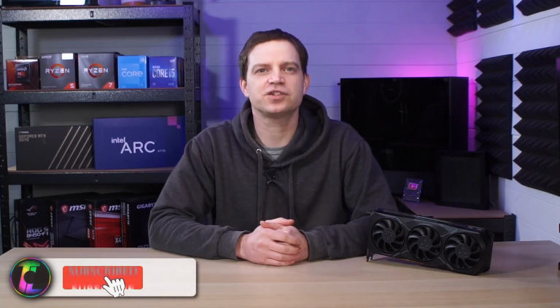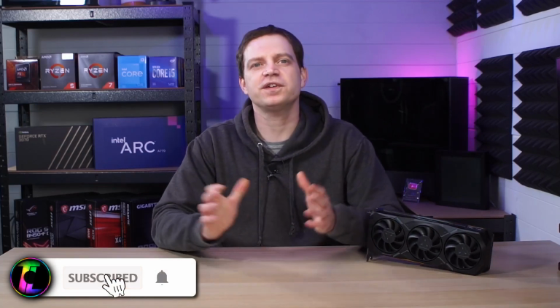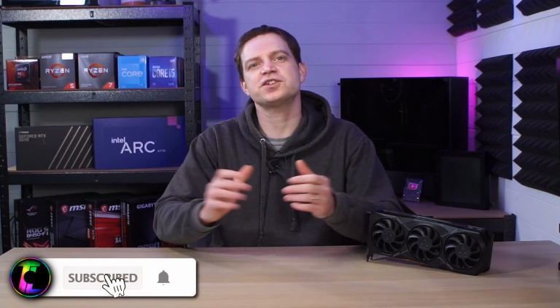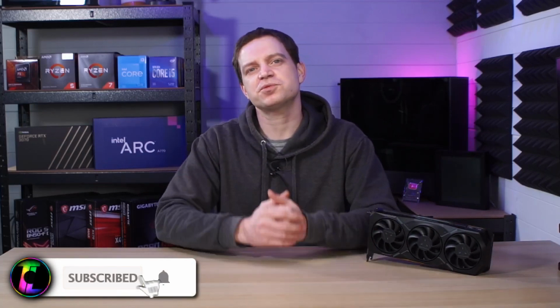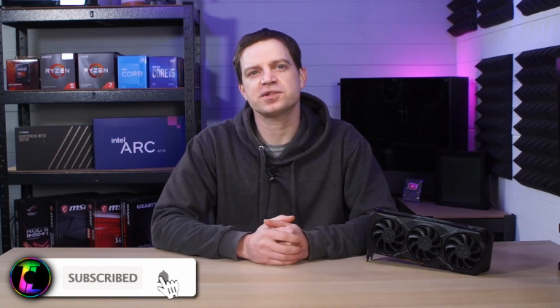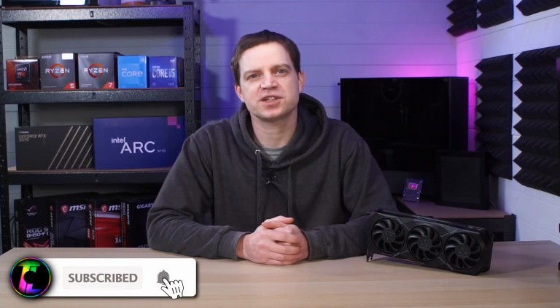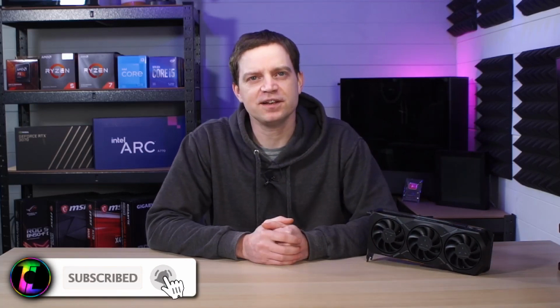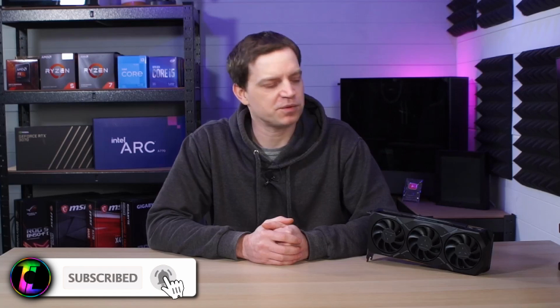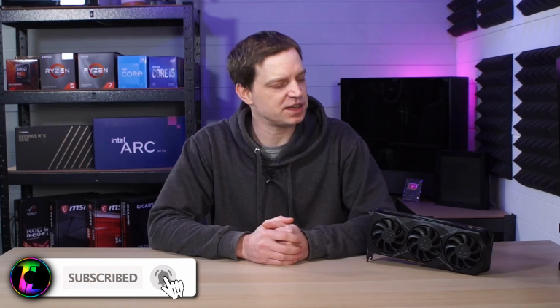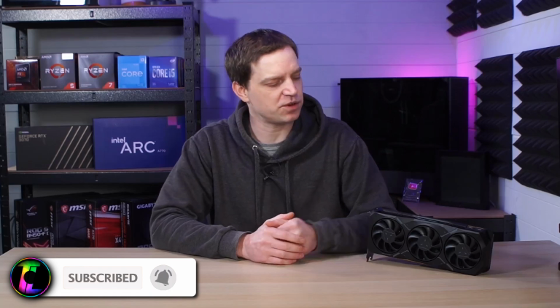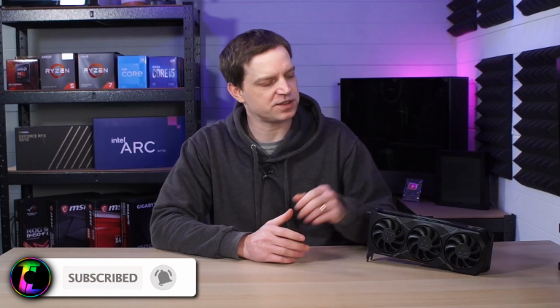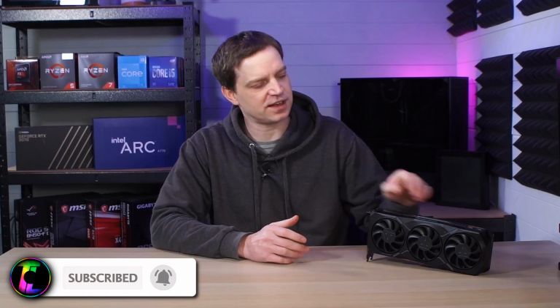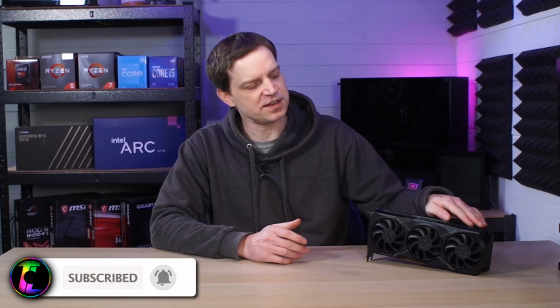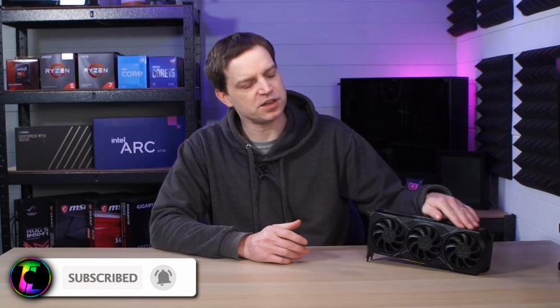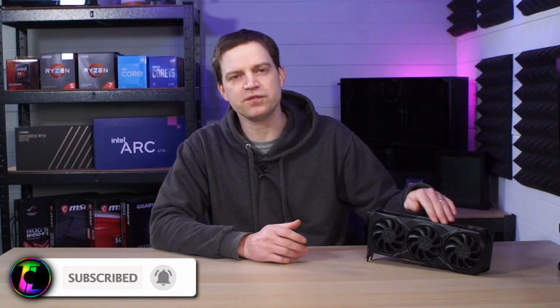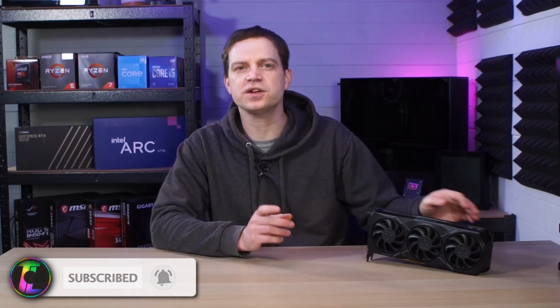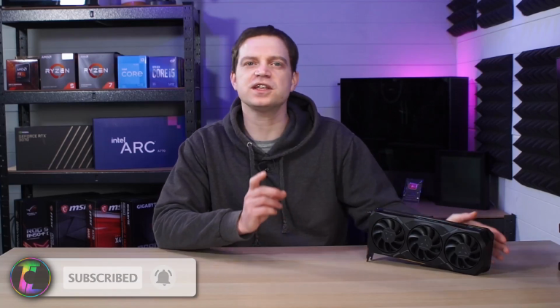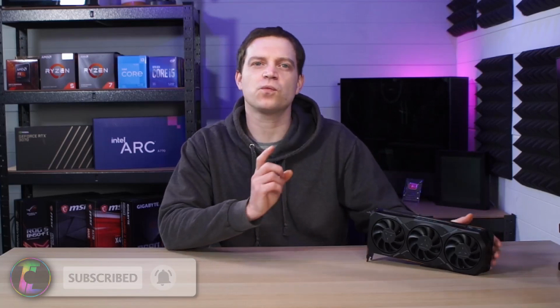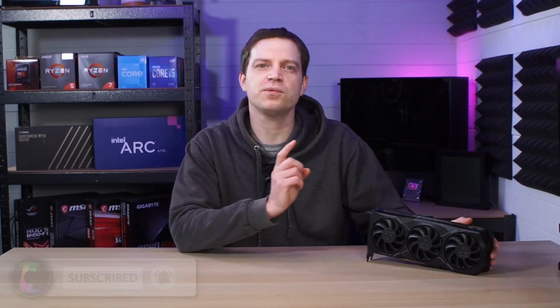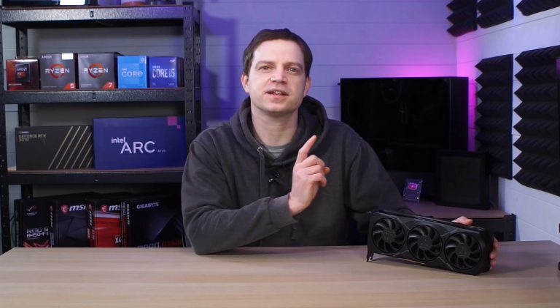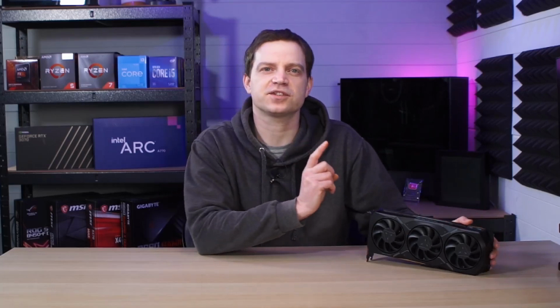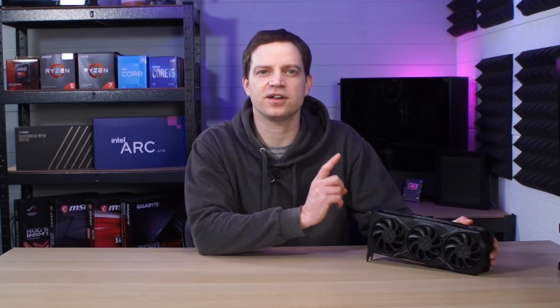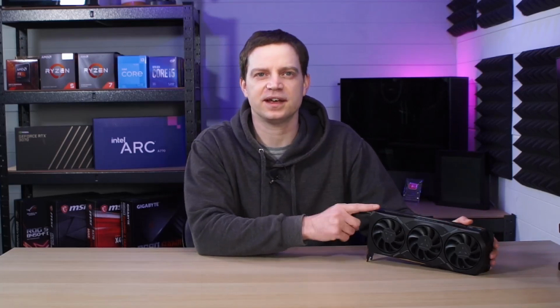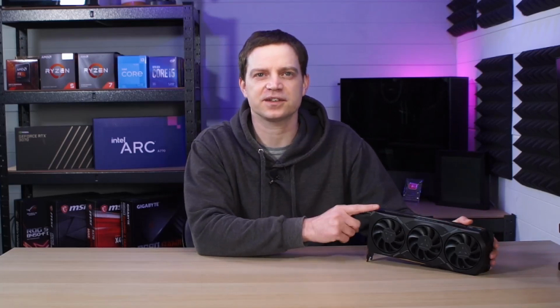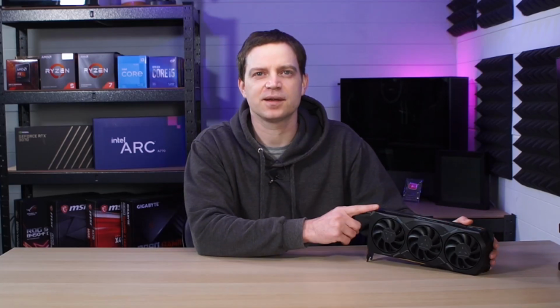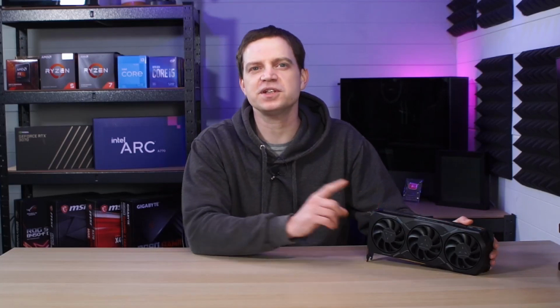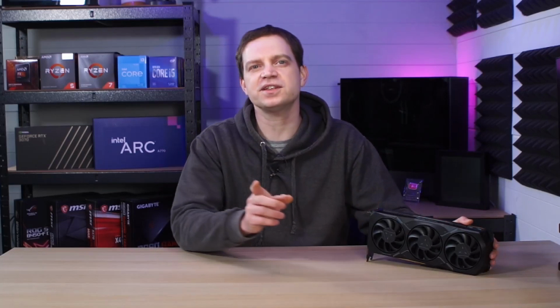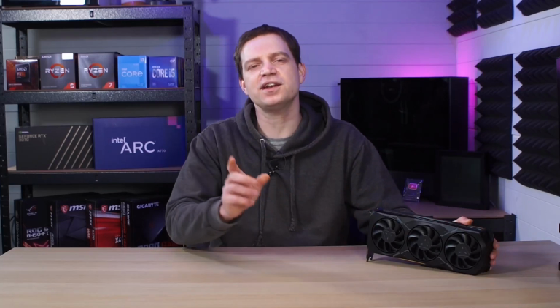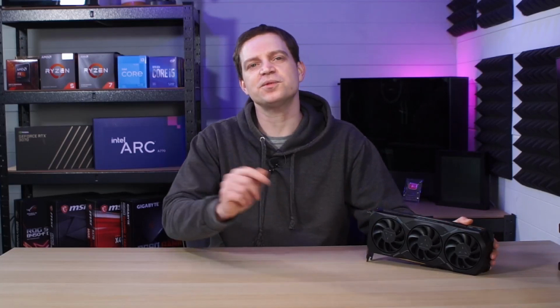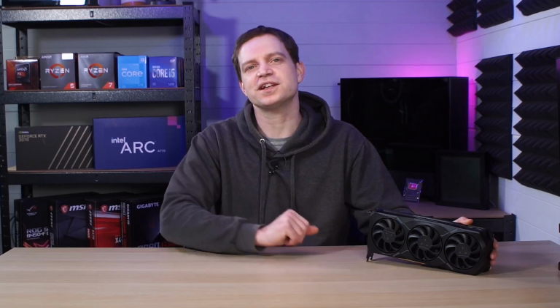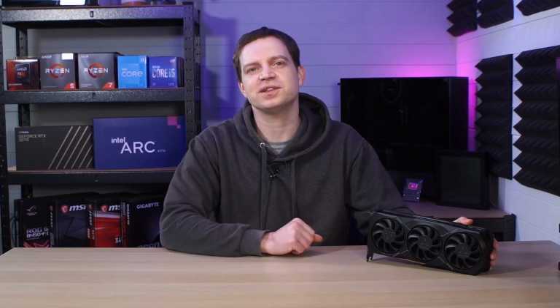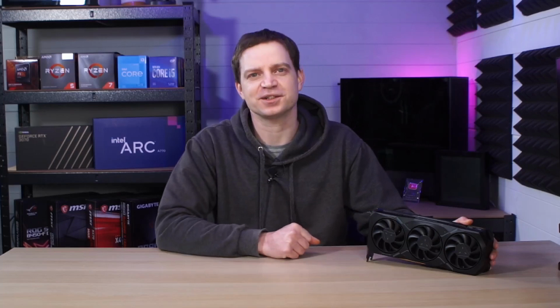Don't forget to subscribe to the channel if you want to see more content like this and if you want to see where we take this card next. Until then, we'll catch you in the next one.